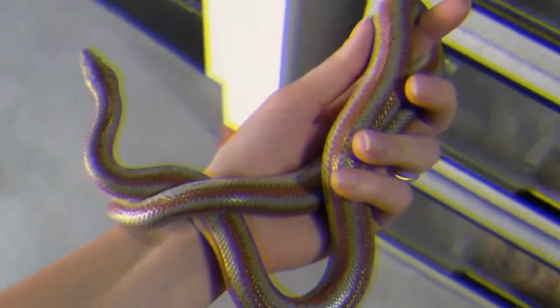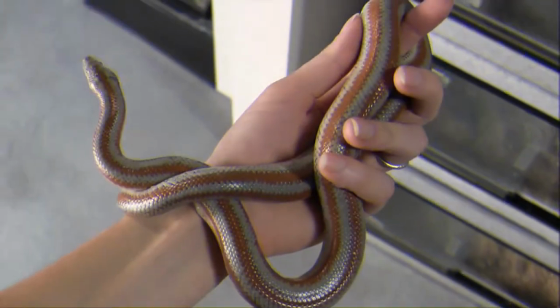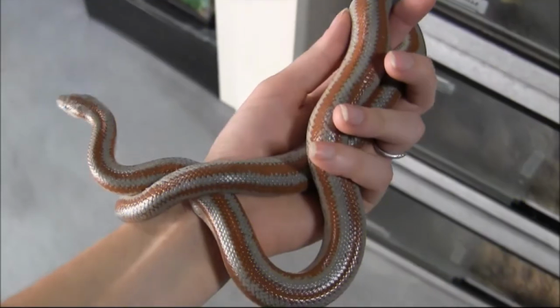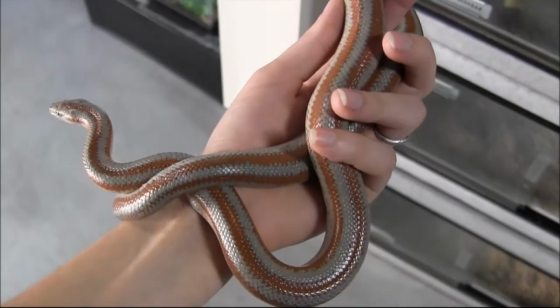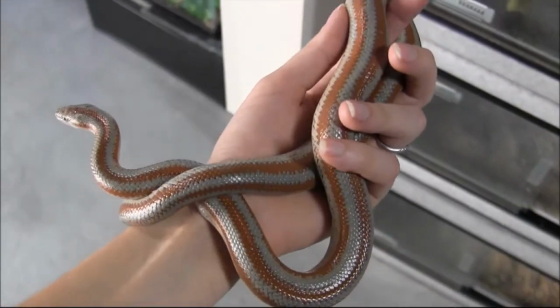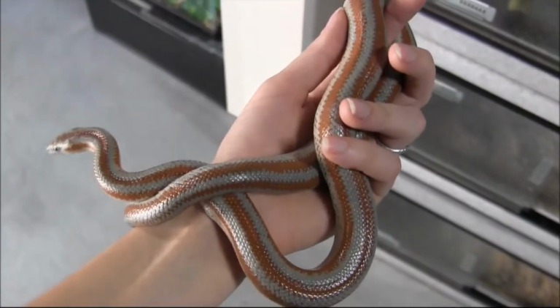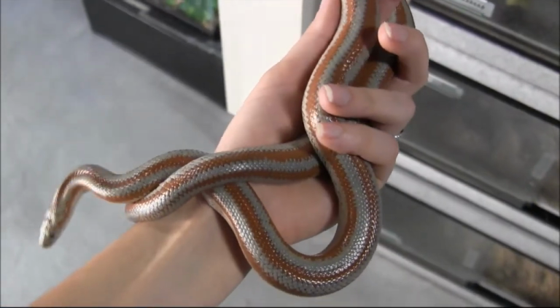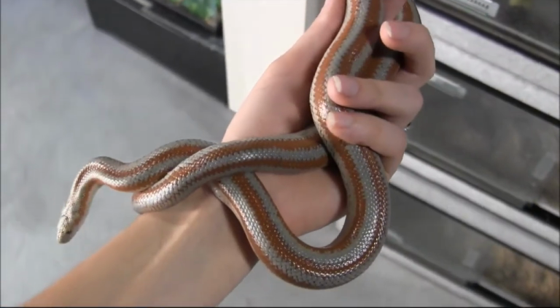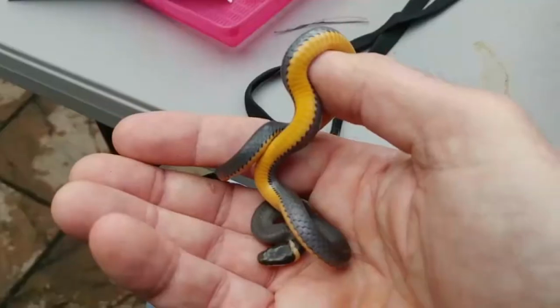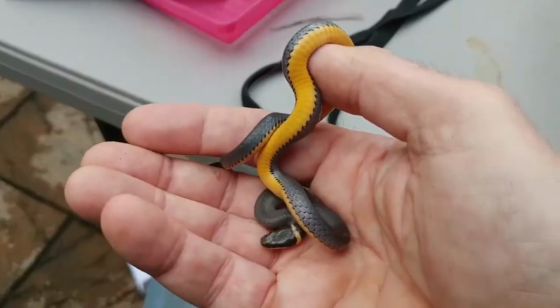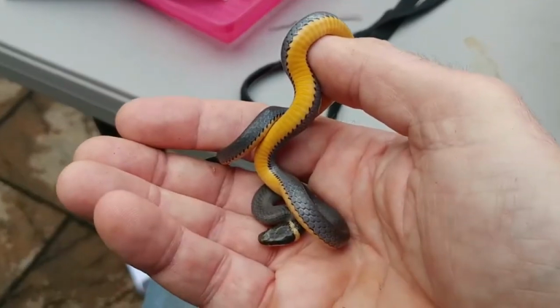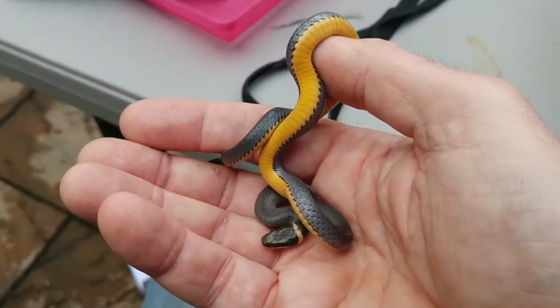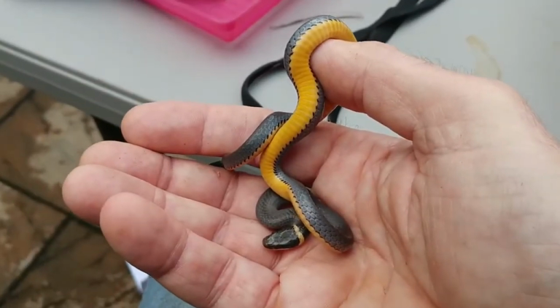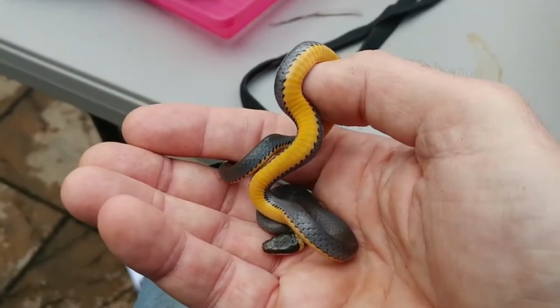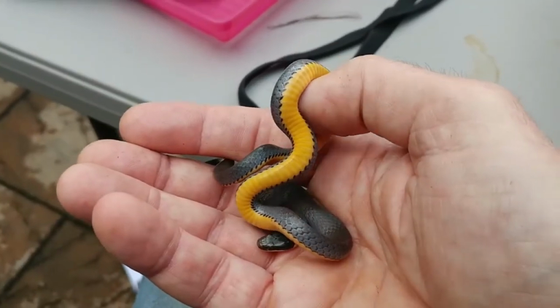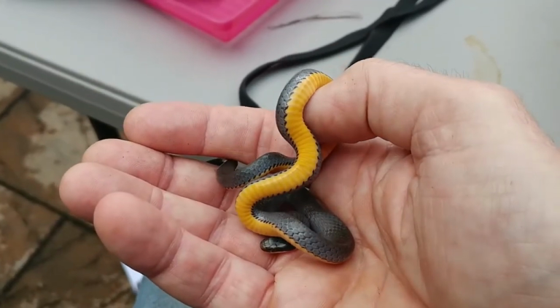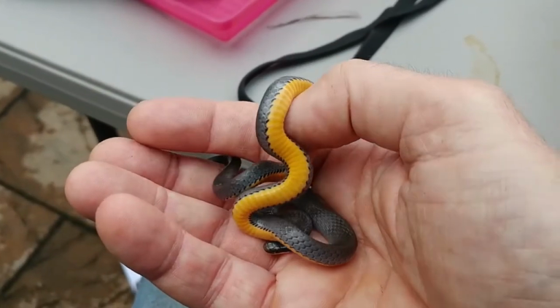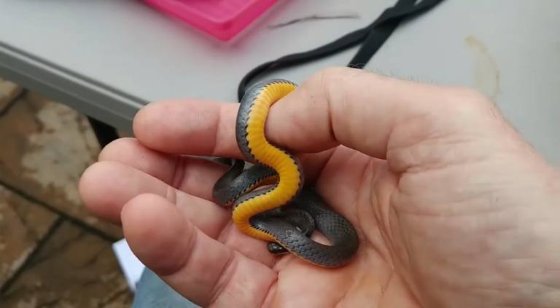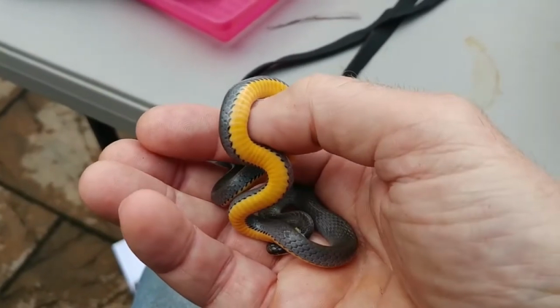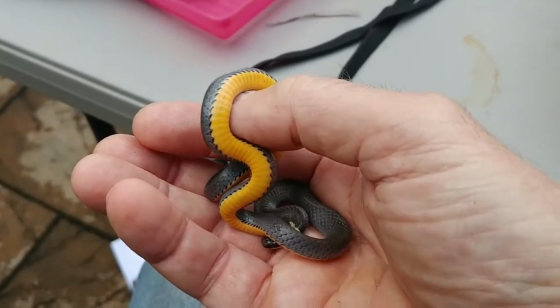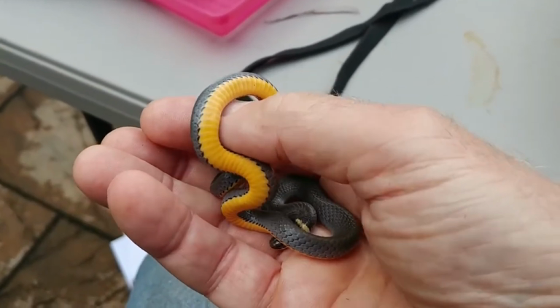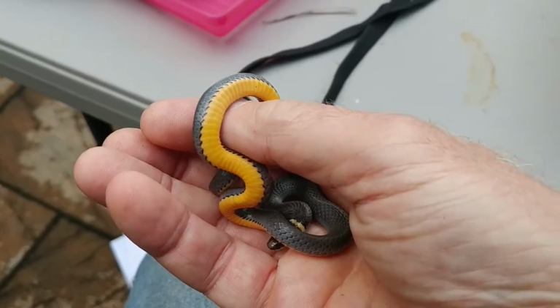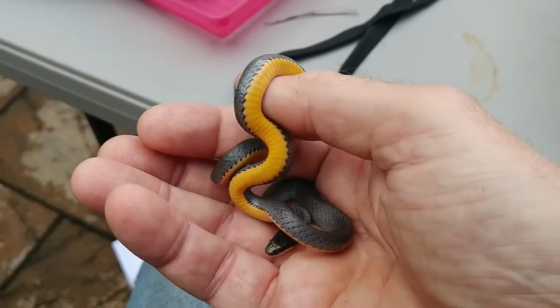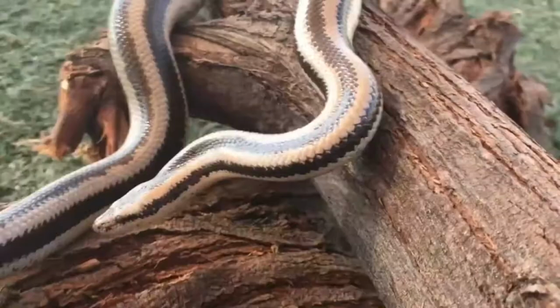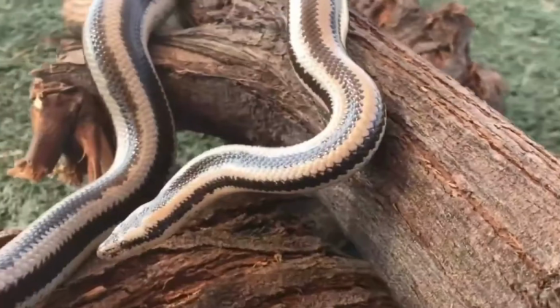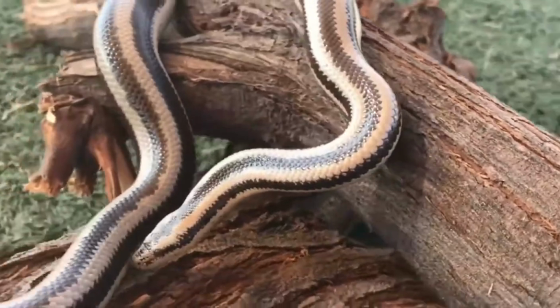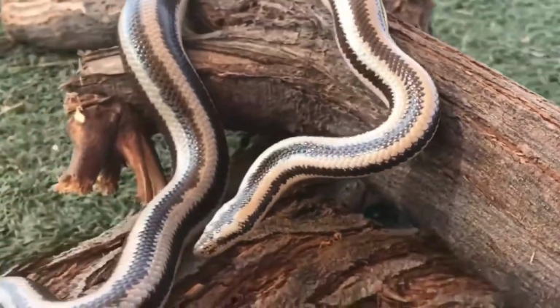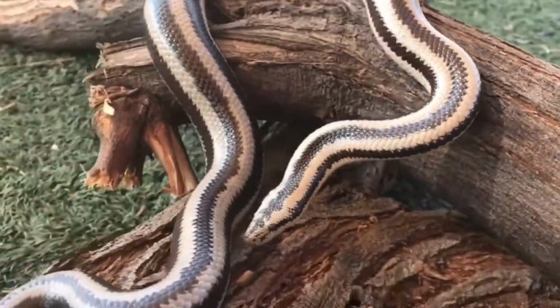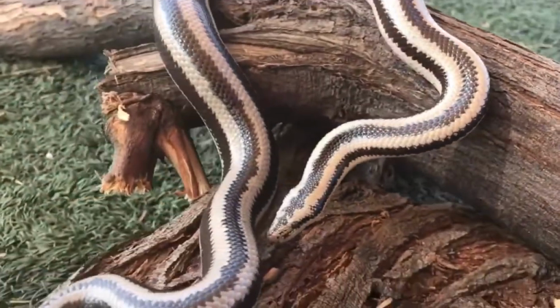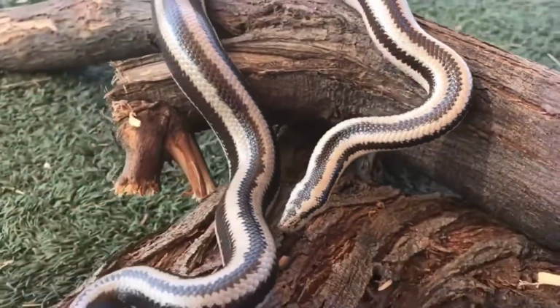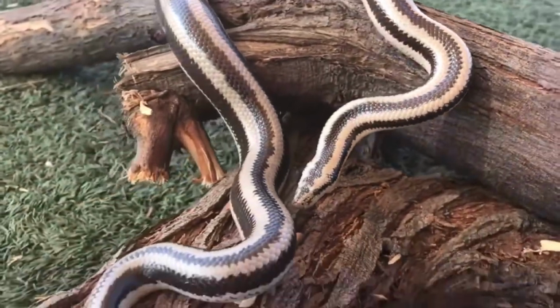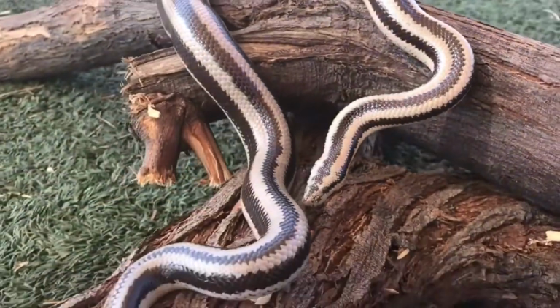As conniving as snakes are, we warn you that today's snakes will make you question their cunning nature. Don't believe me? Let's dive in.